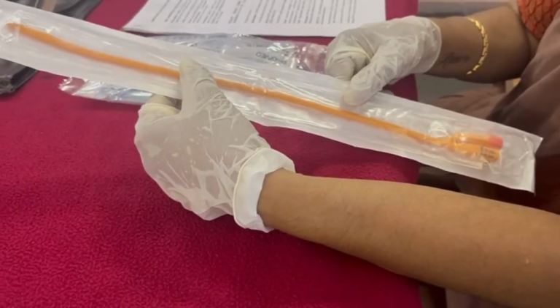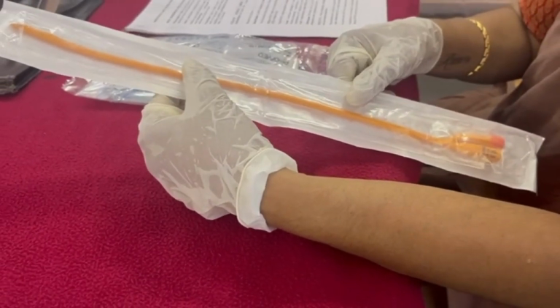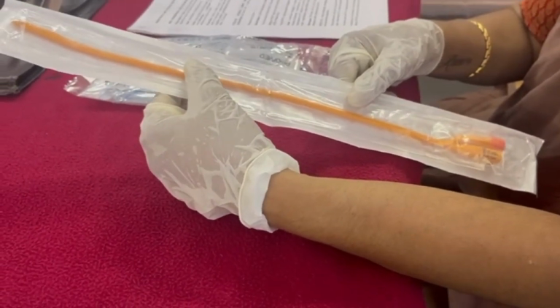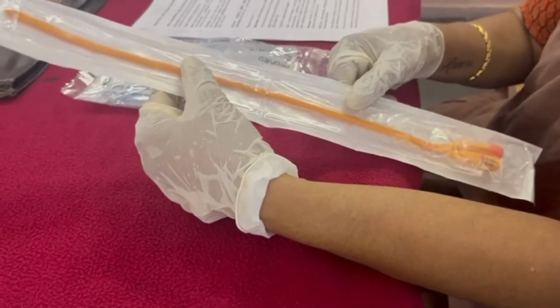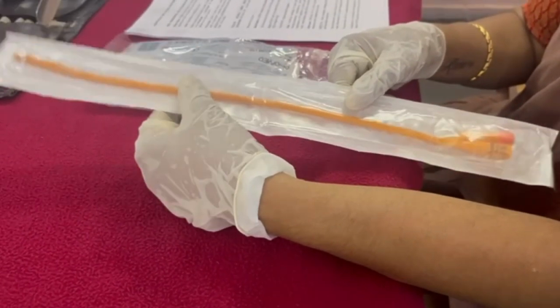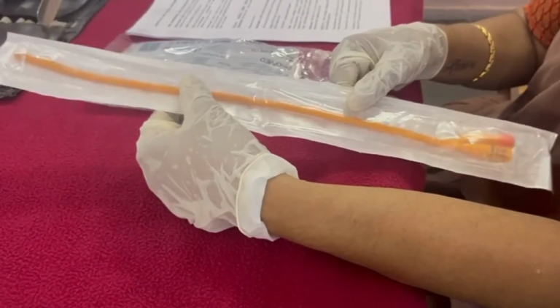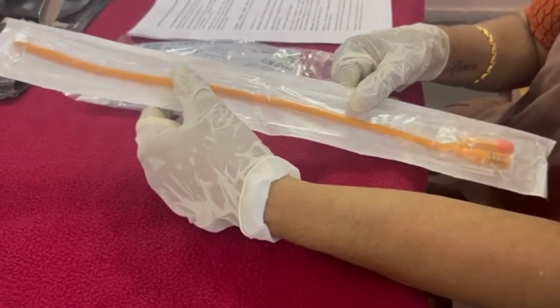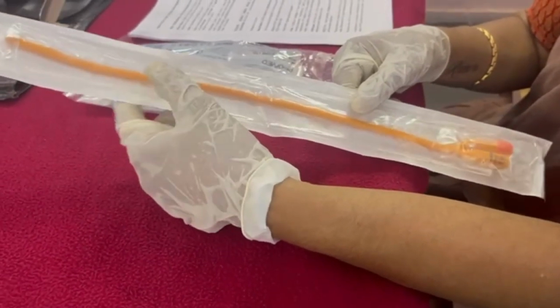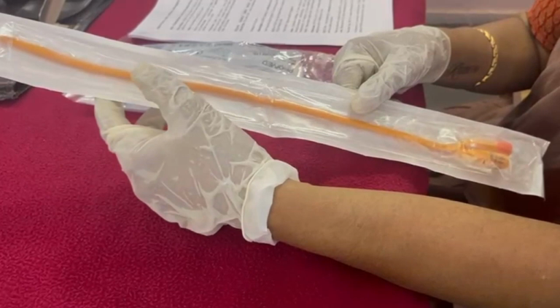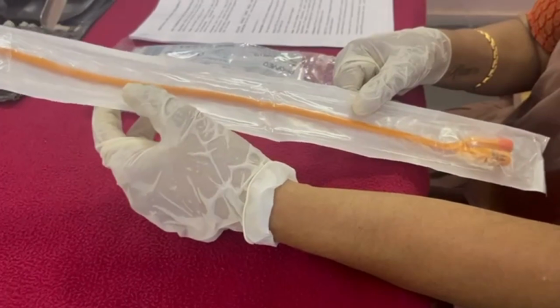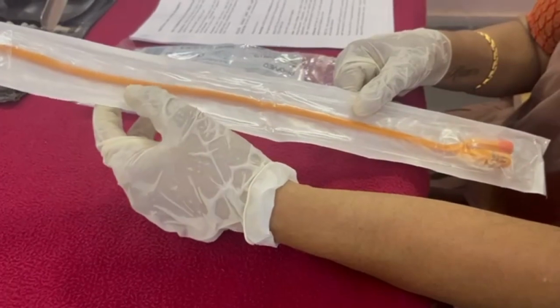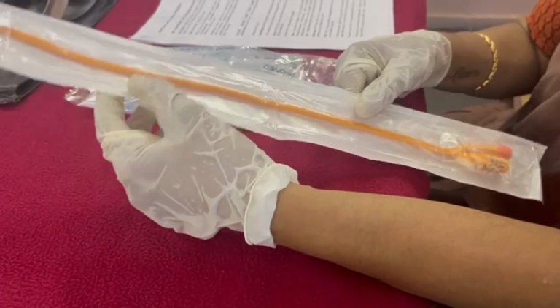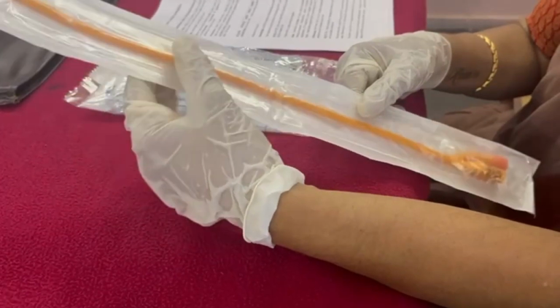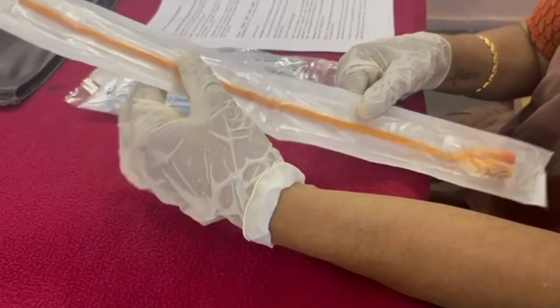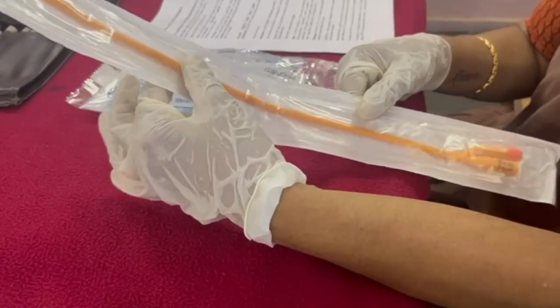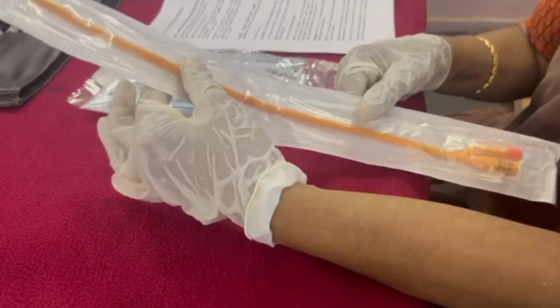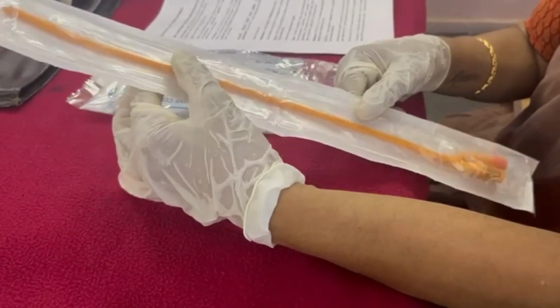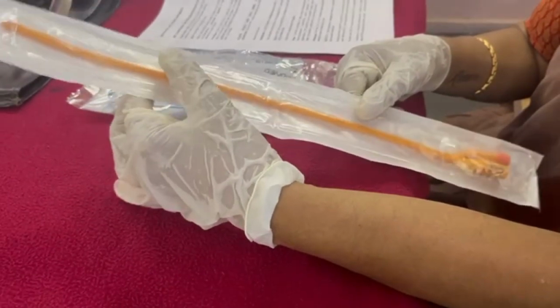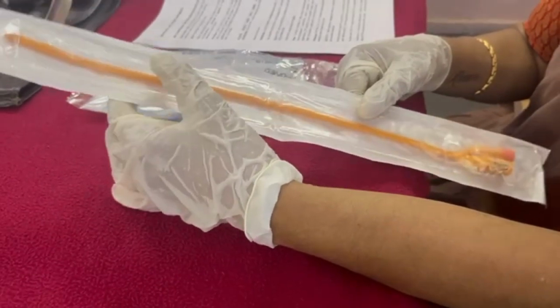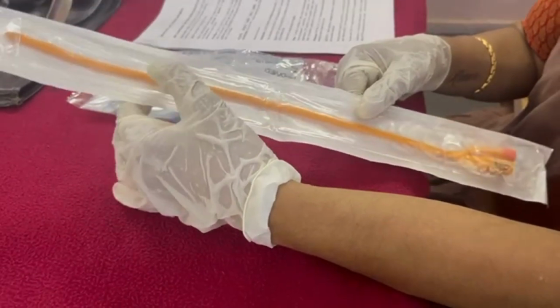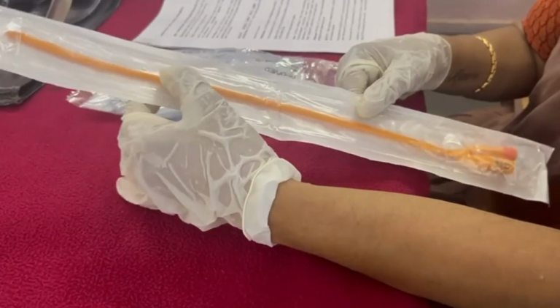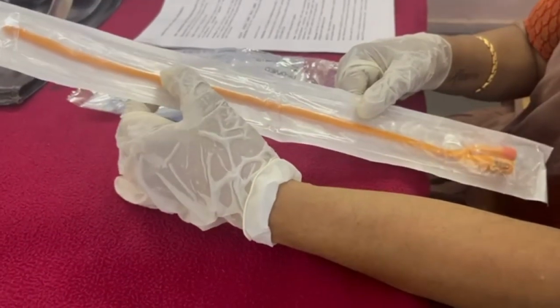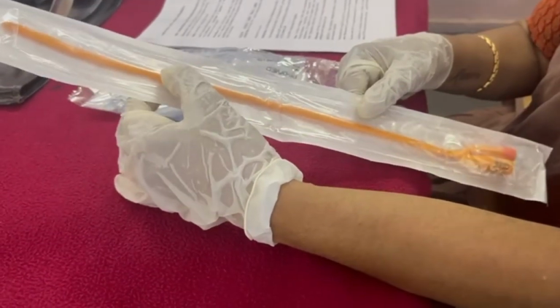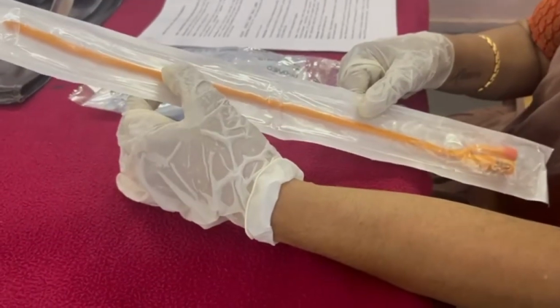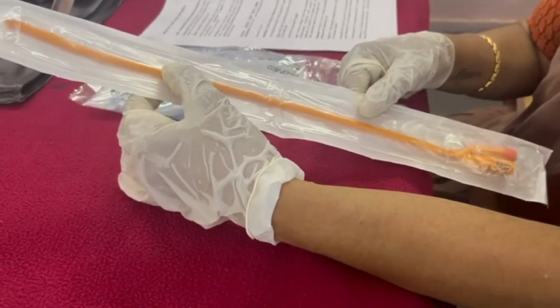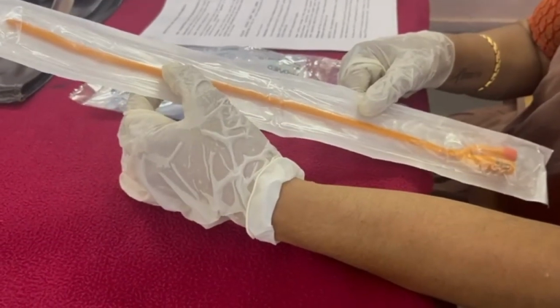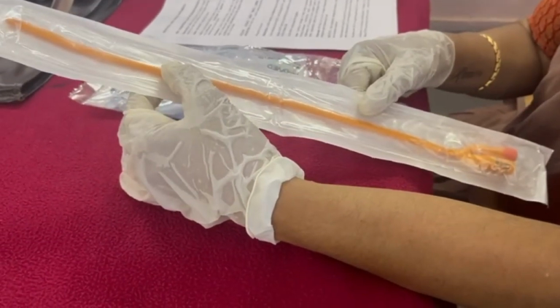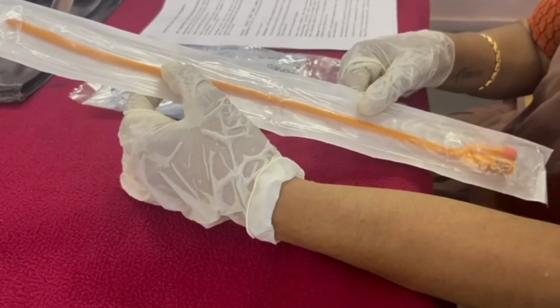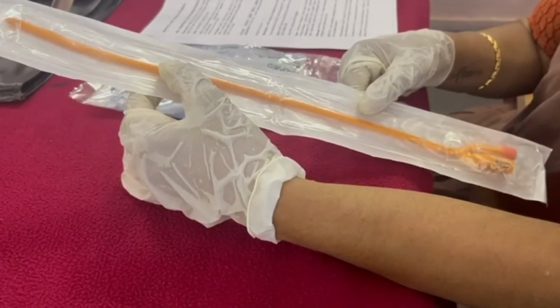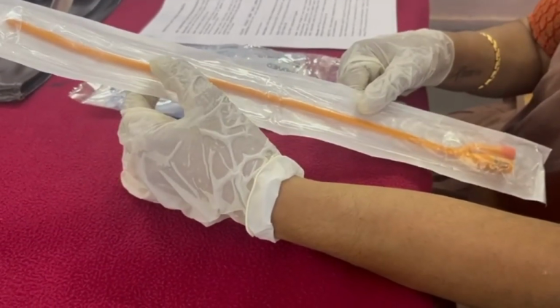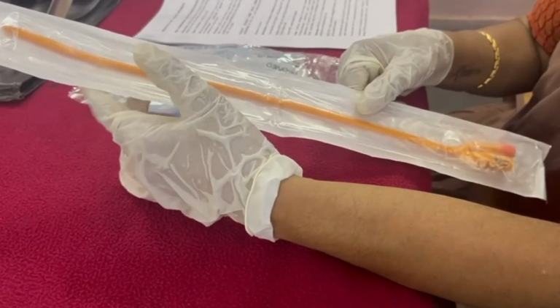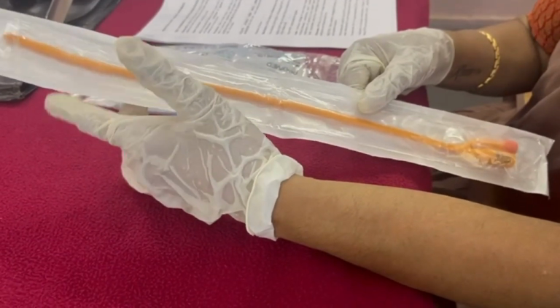The success rate of condom tamponade following vaginal delivery is said to be 88%, and 75% following cesarean section delivery. Each one of us should know how to use this when there is an atonic PPH.